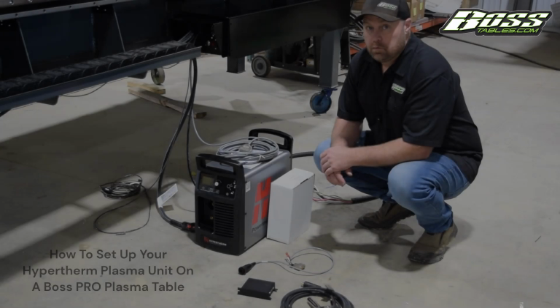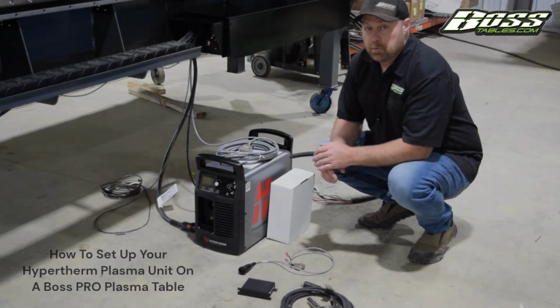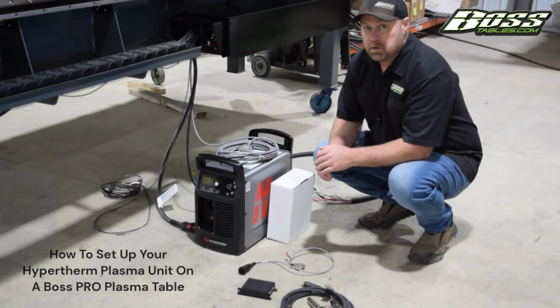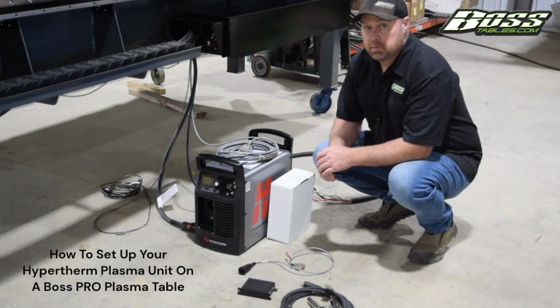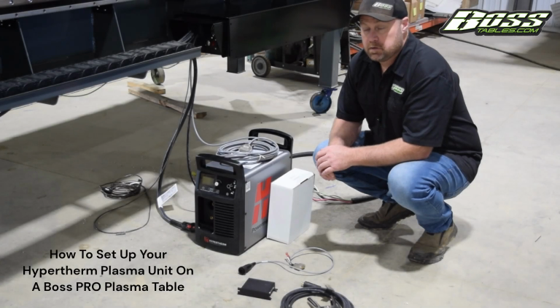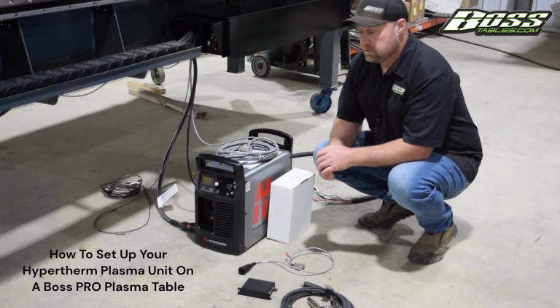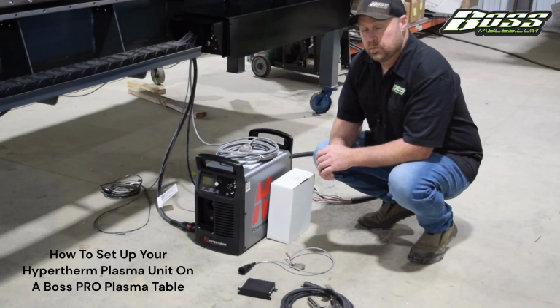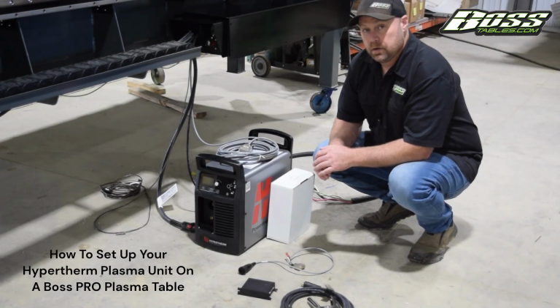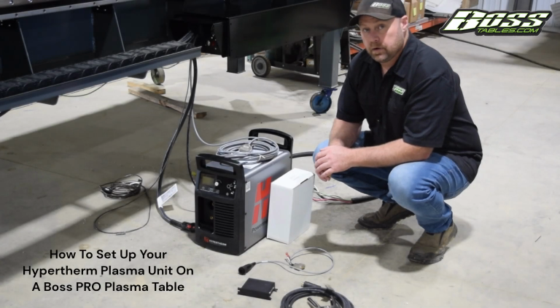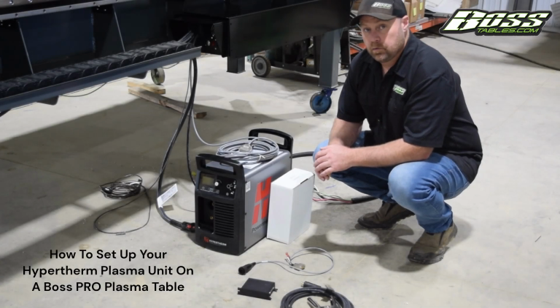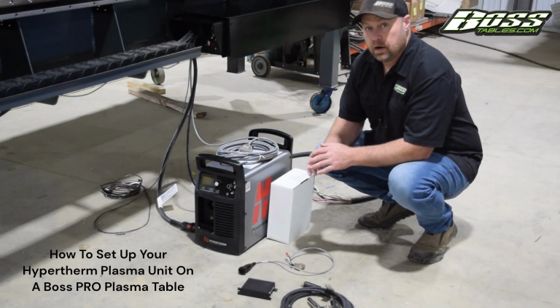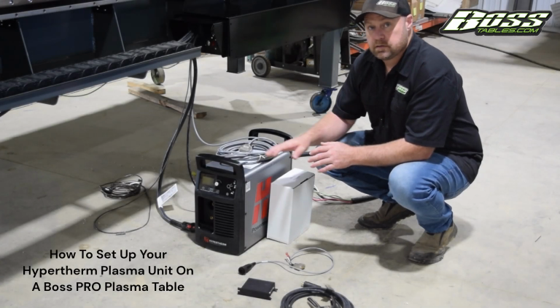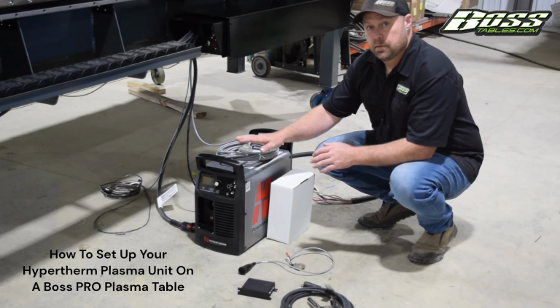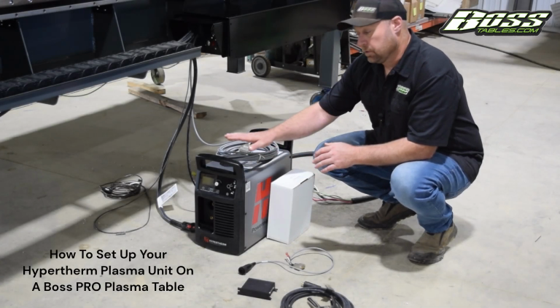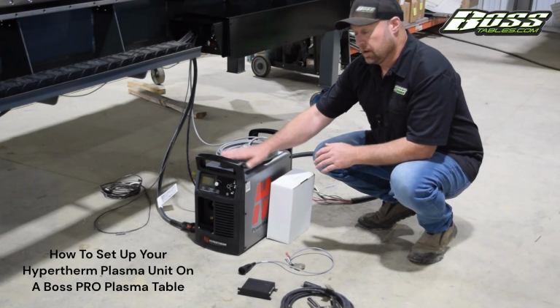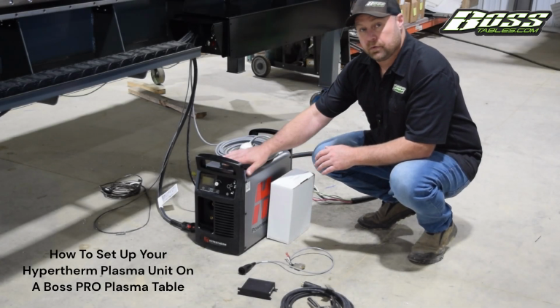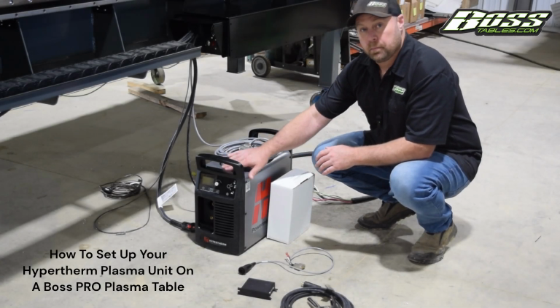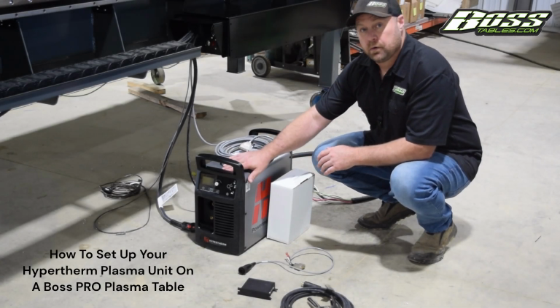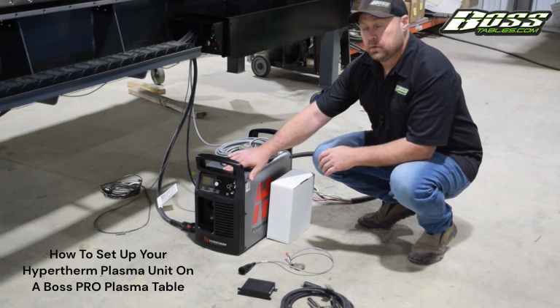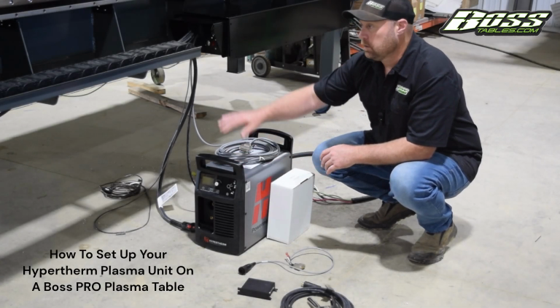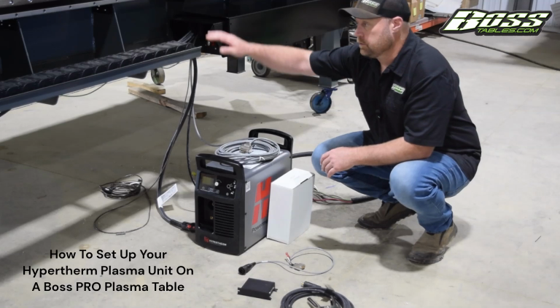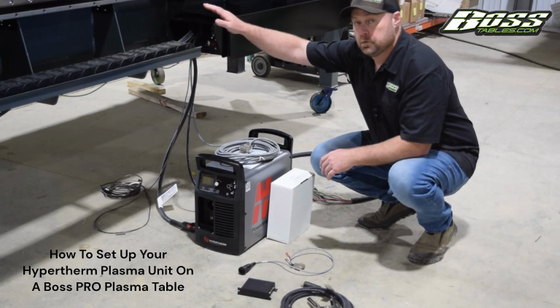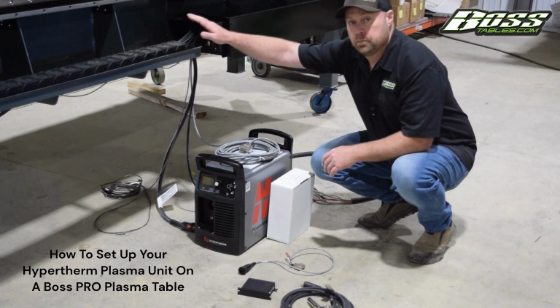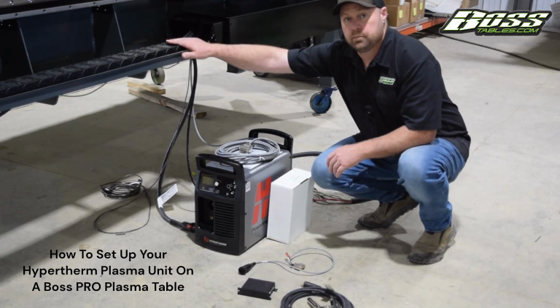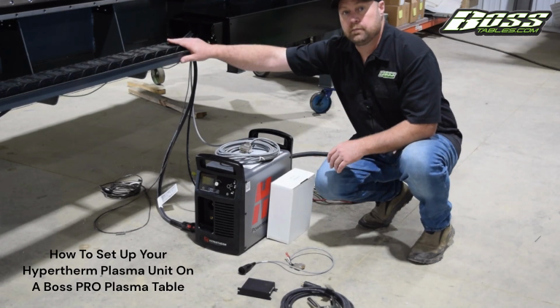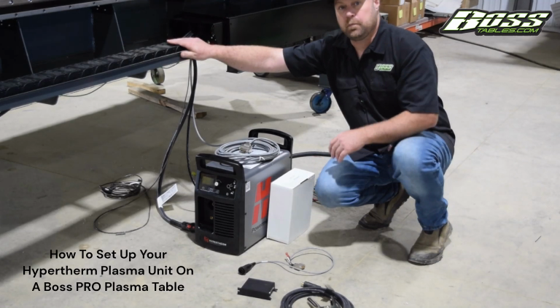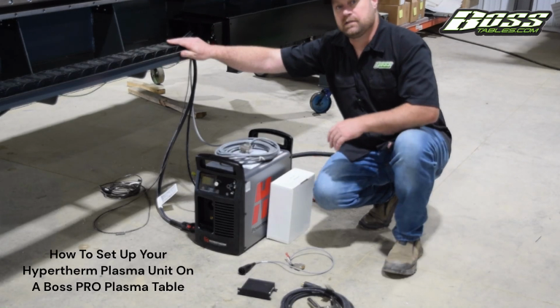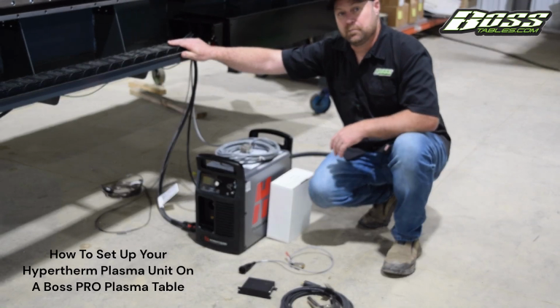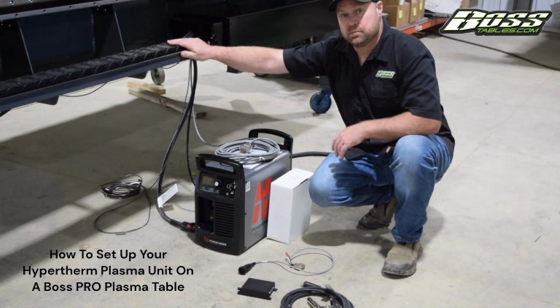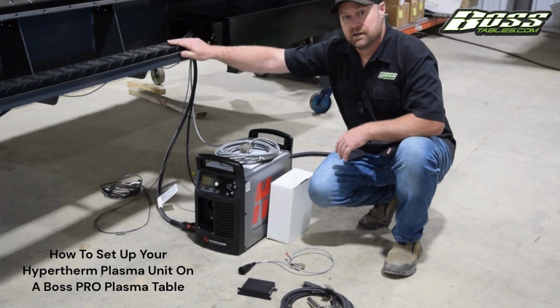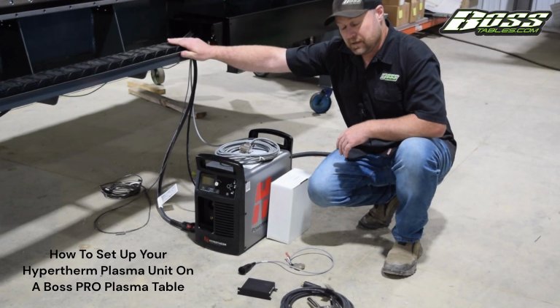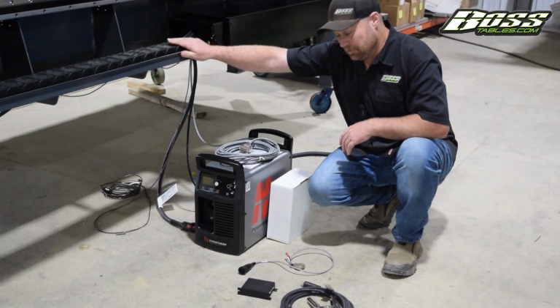Ron with Boss Tables here. Today we'll be going over how to set up your Hypertherm power unit on your new Boss Tables plasma table.